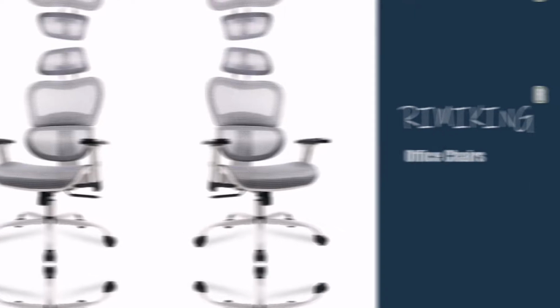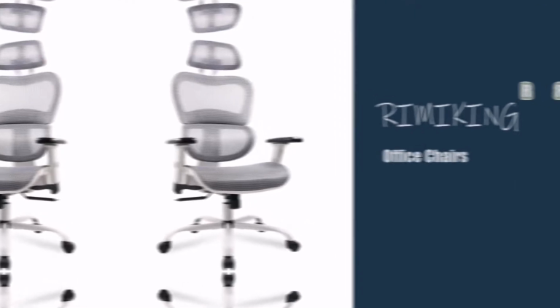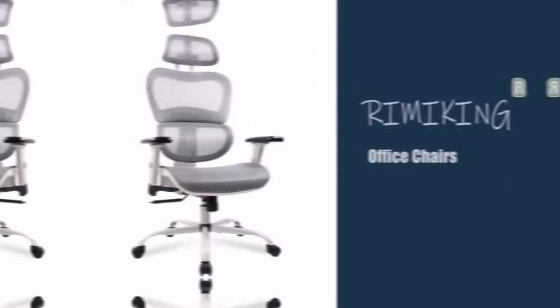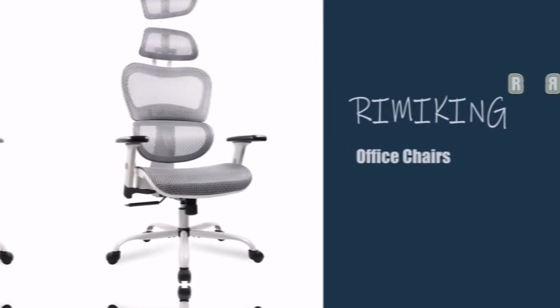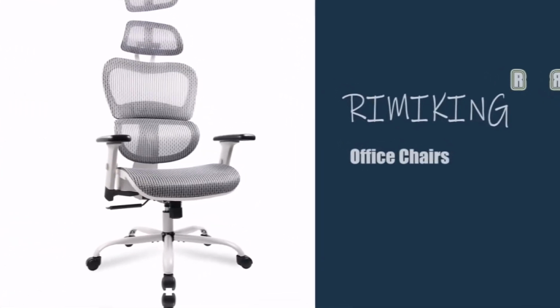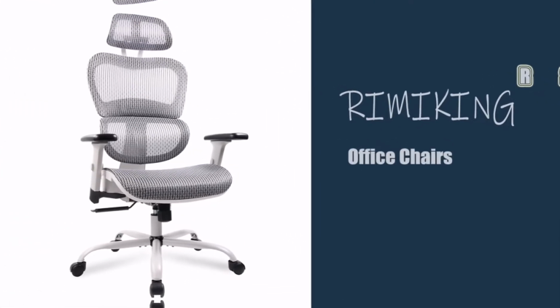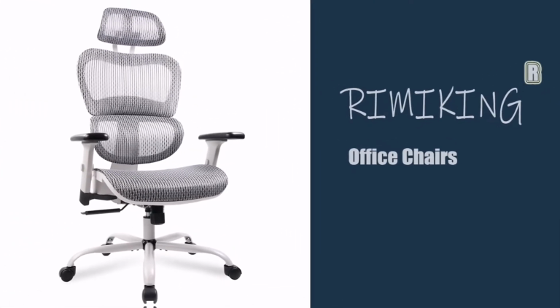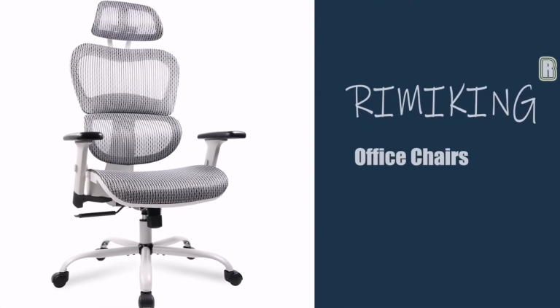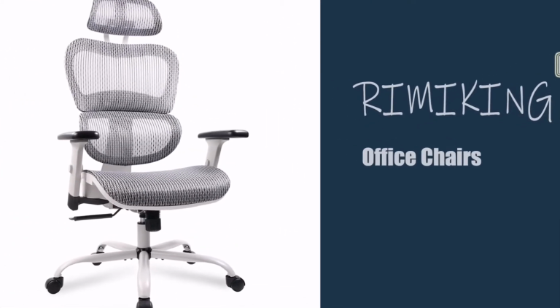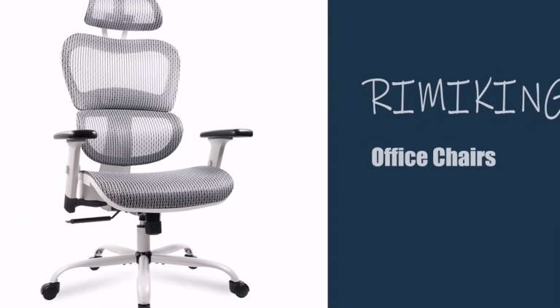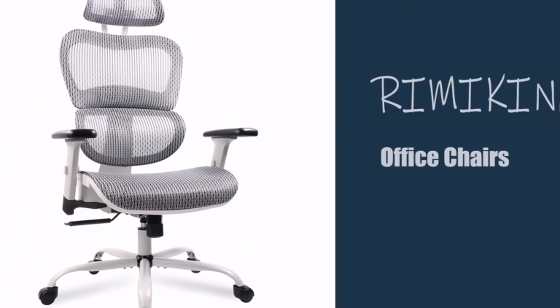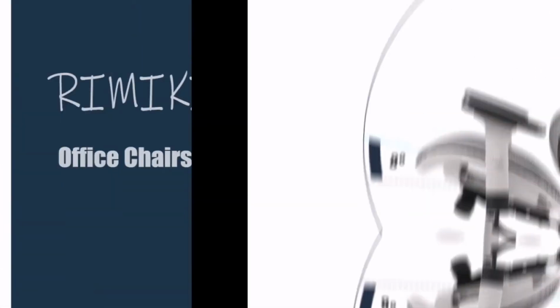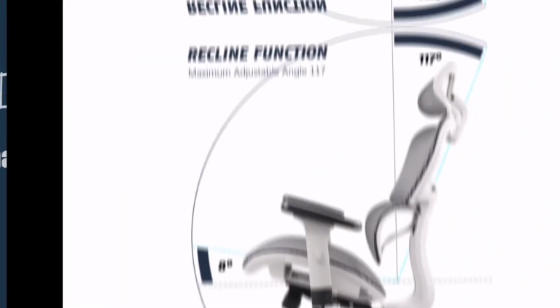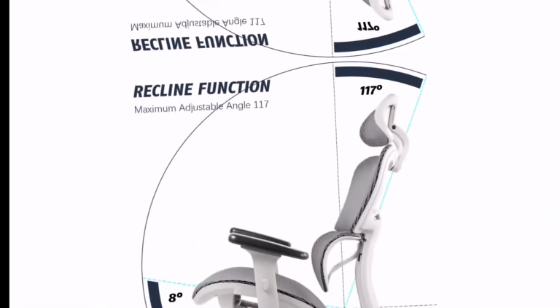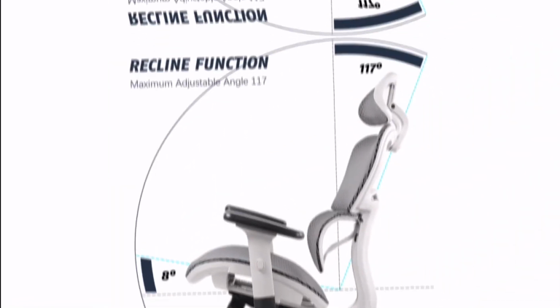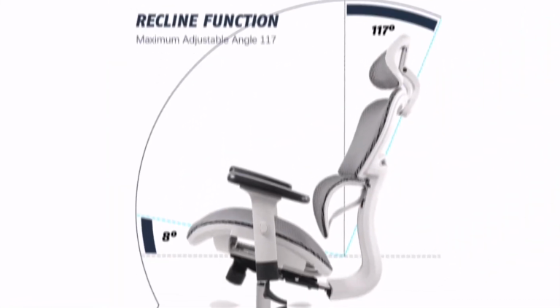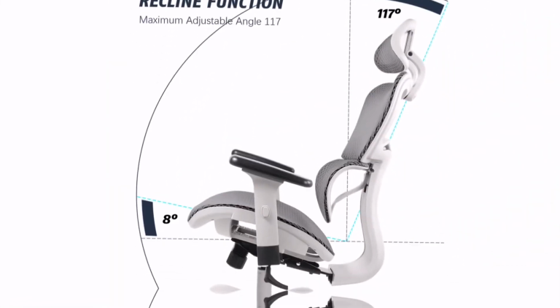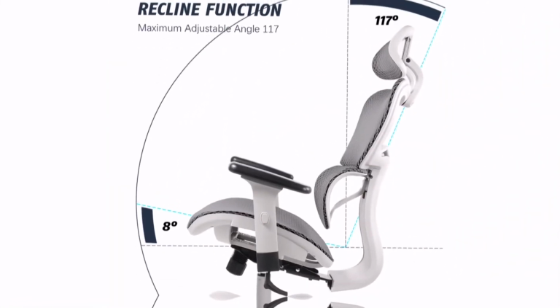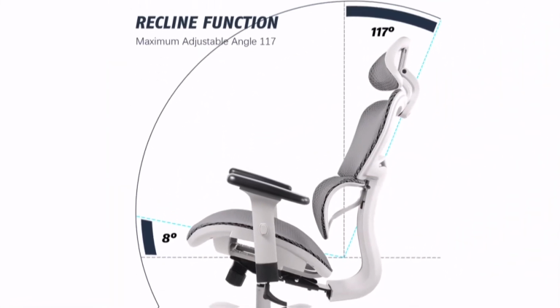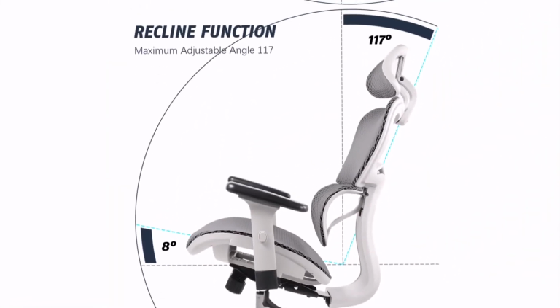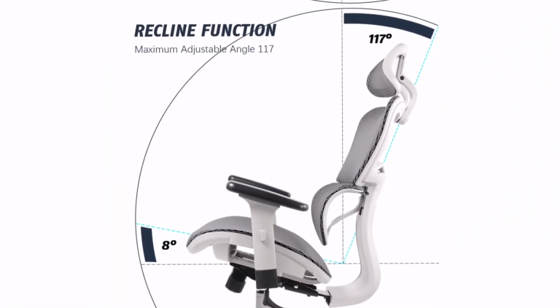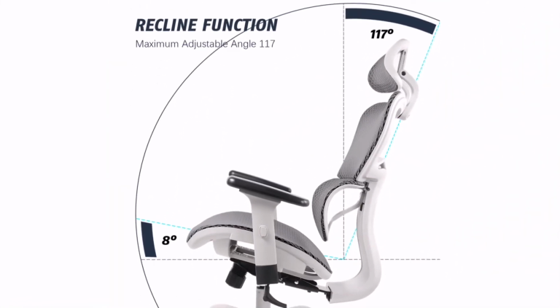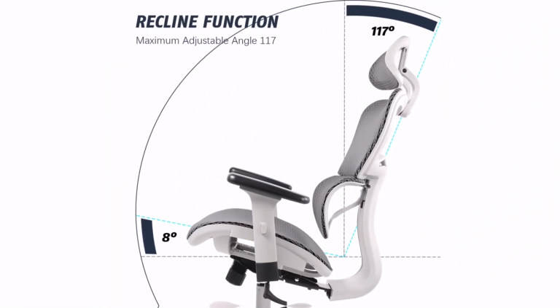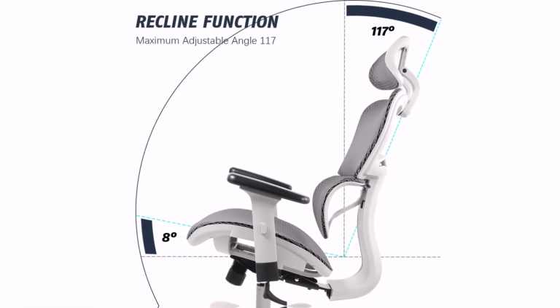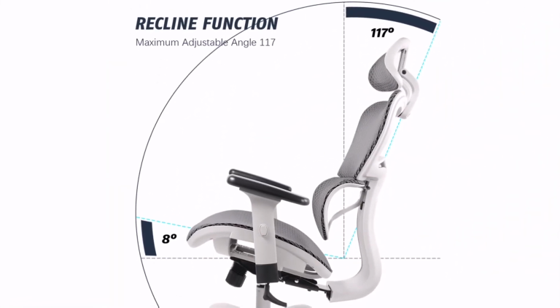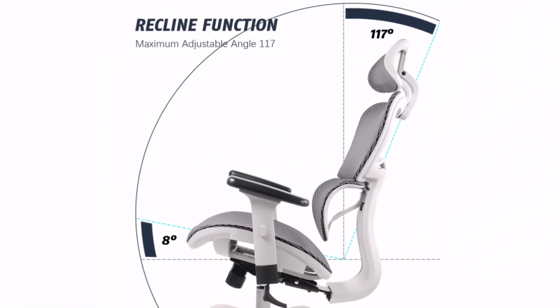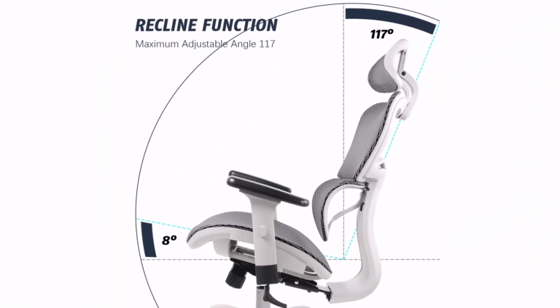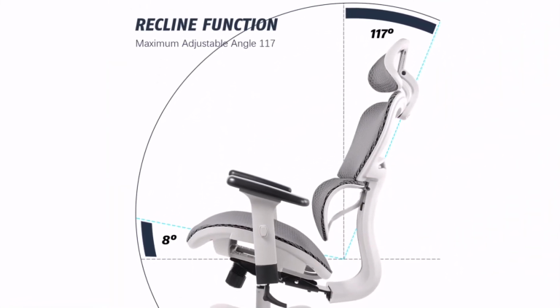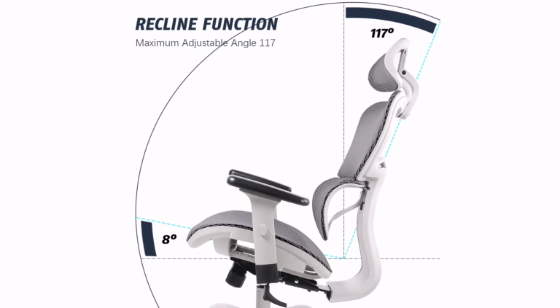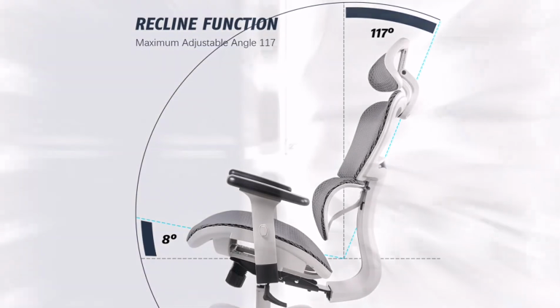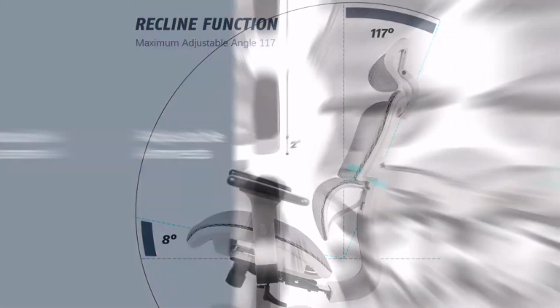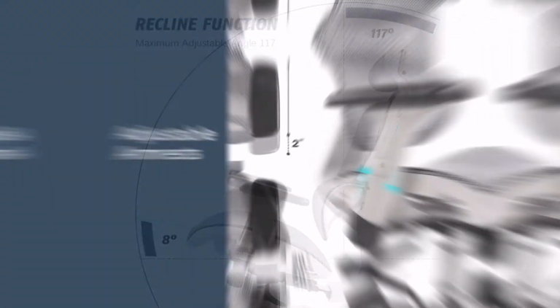This is a full mesh office chair by Rimike. It has a breathable mesh back and seat that molds to your back and bottom.